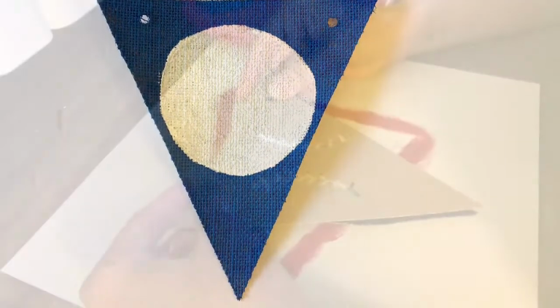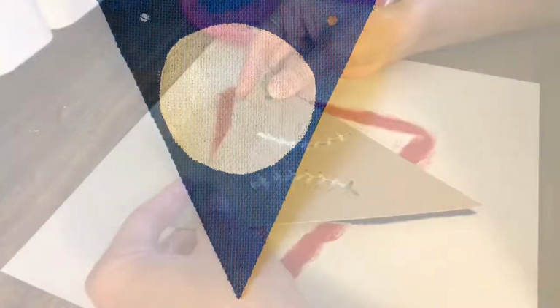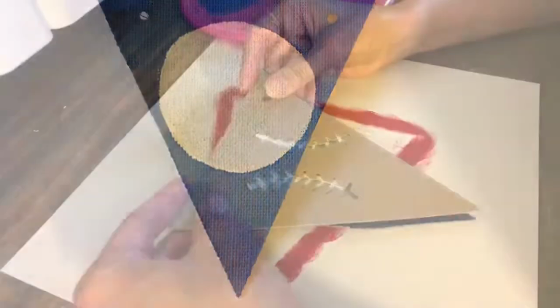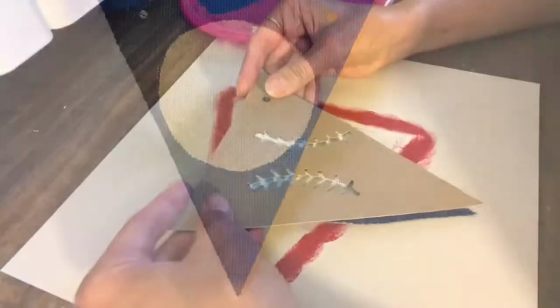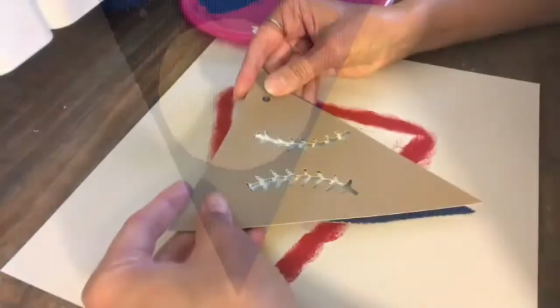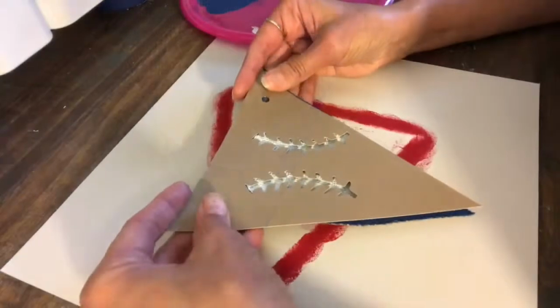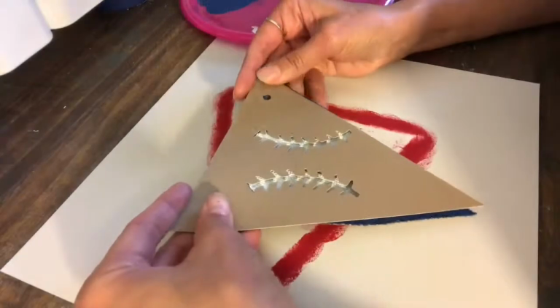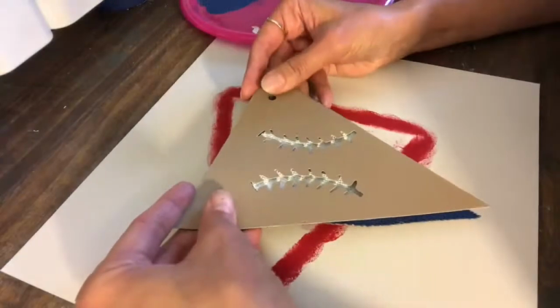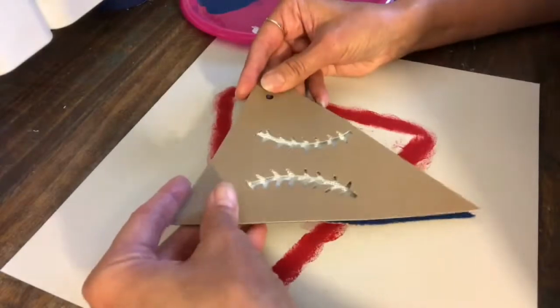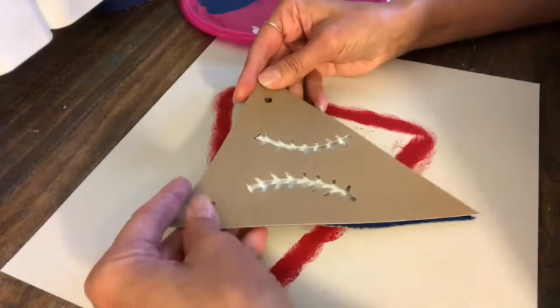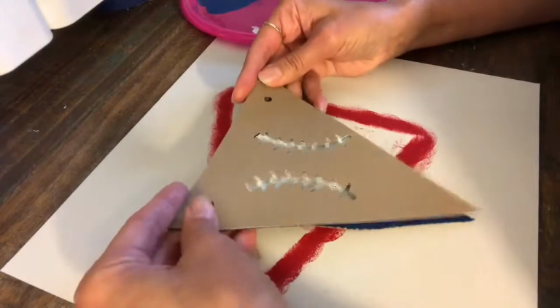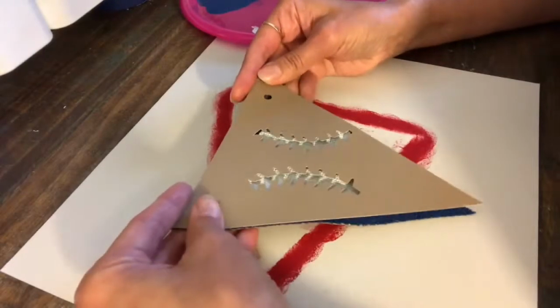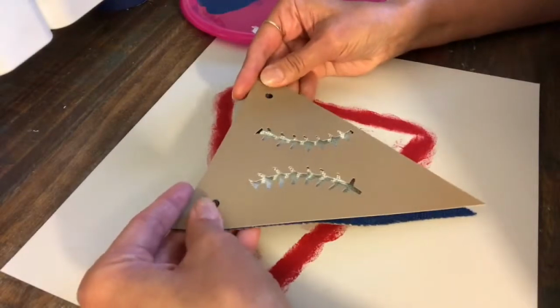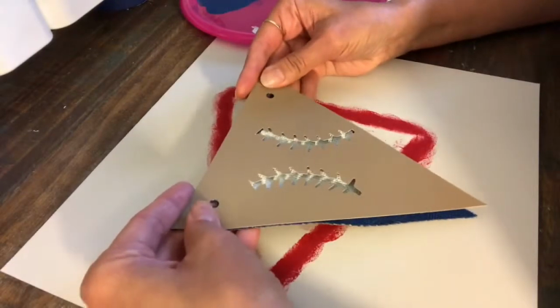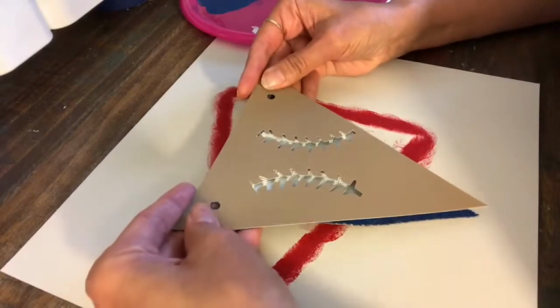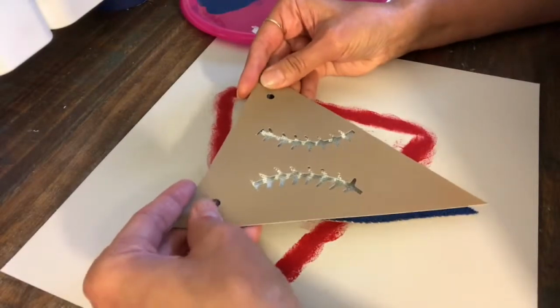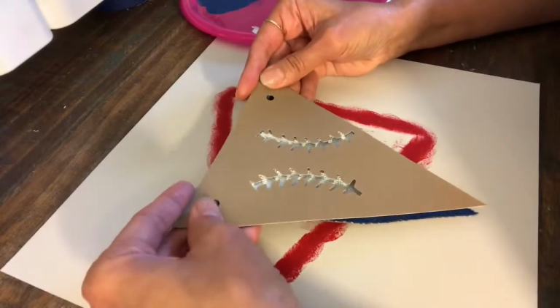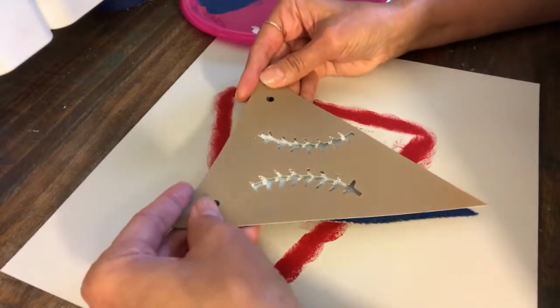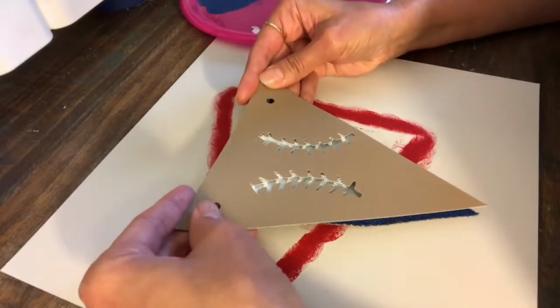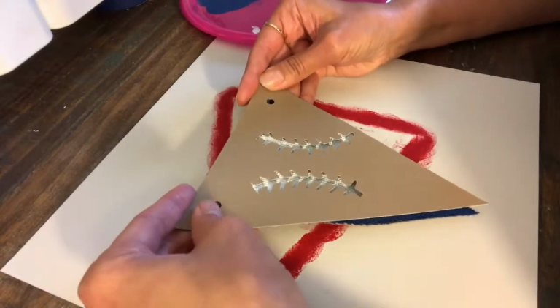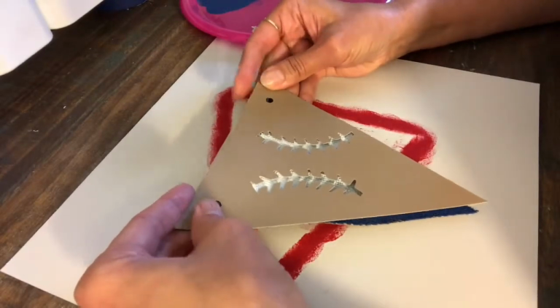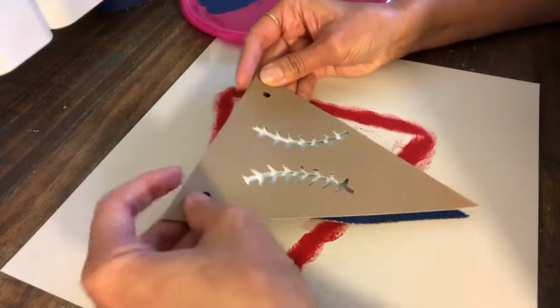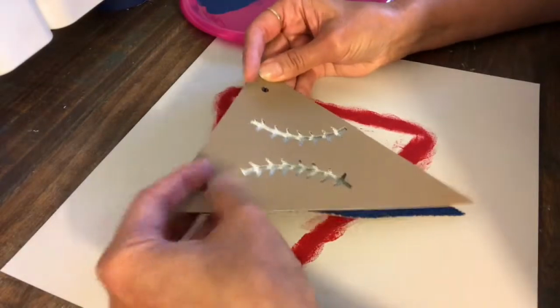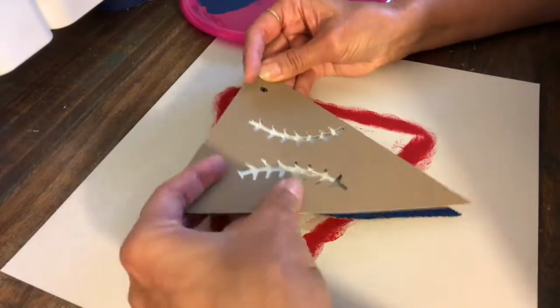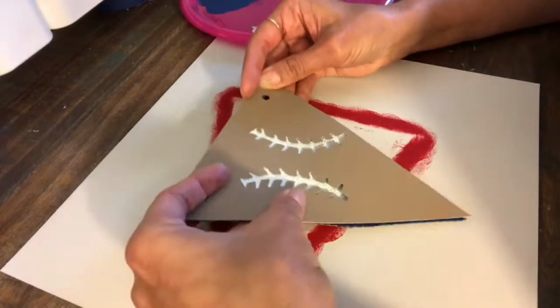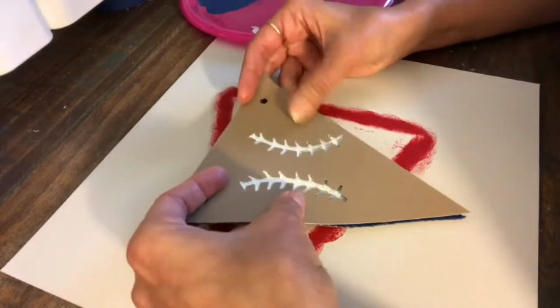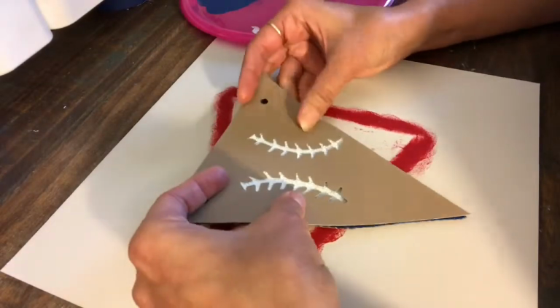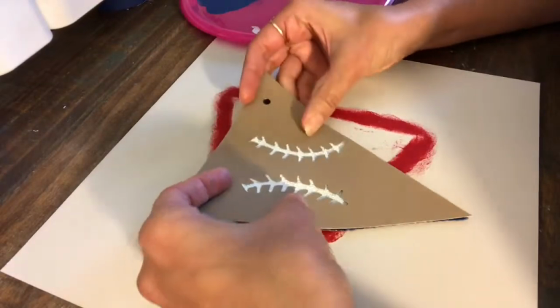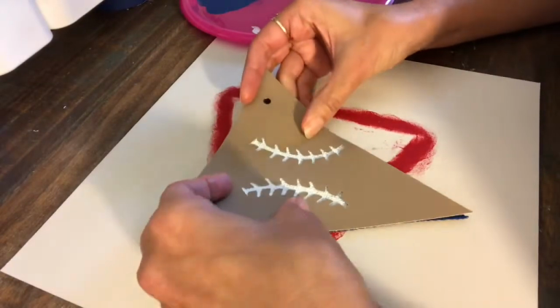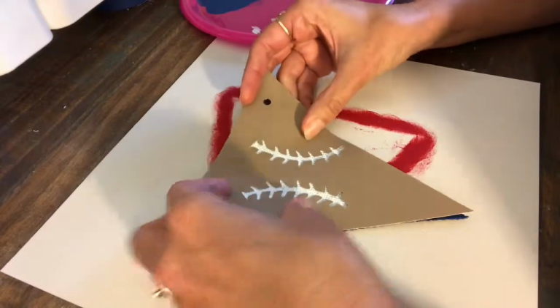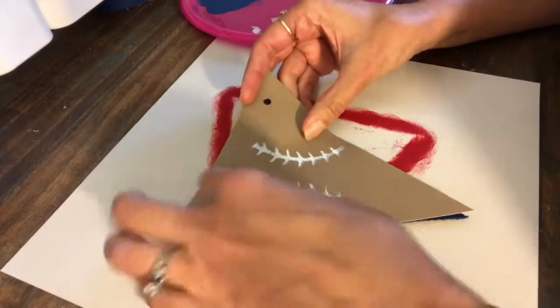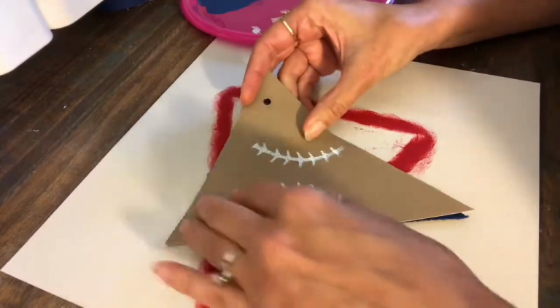I line up the tops to make sure it's nice and straight.